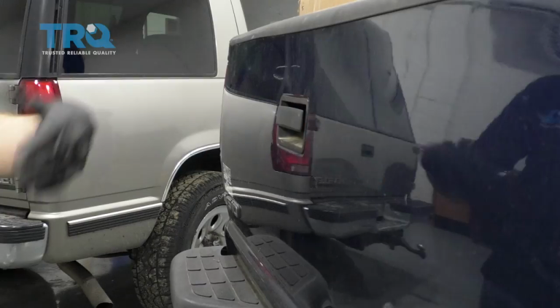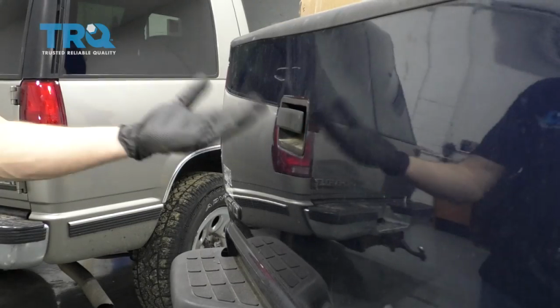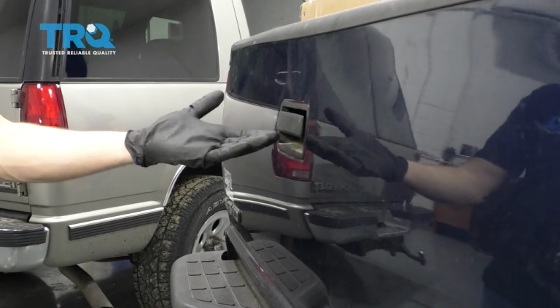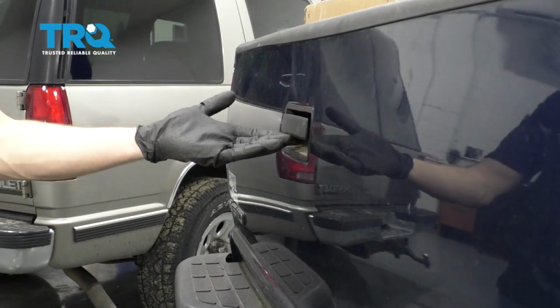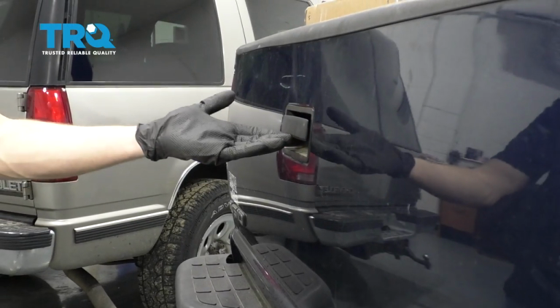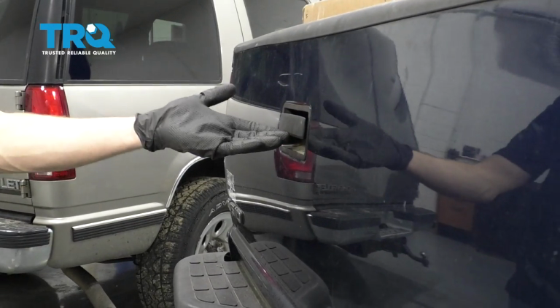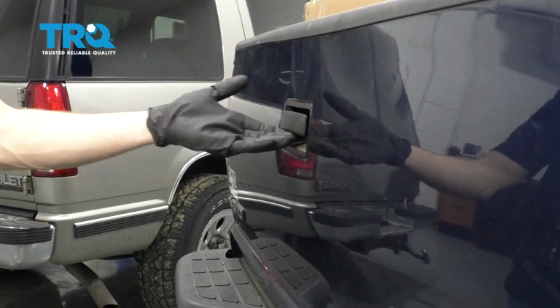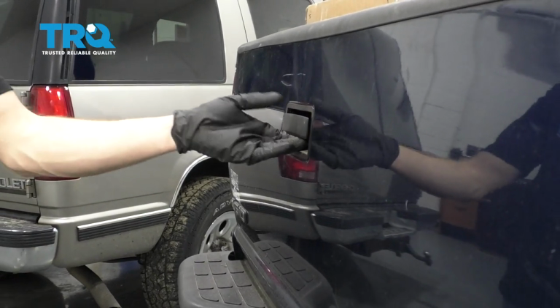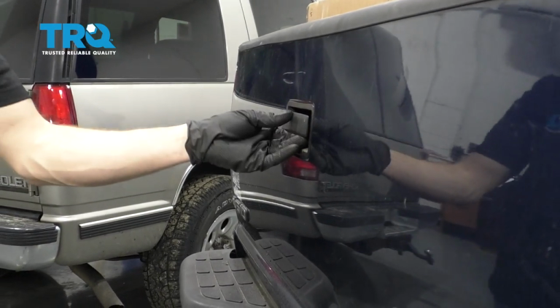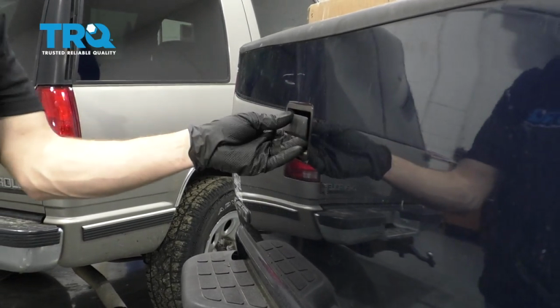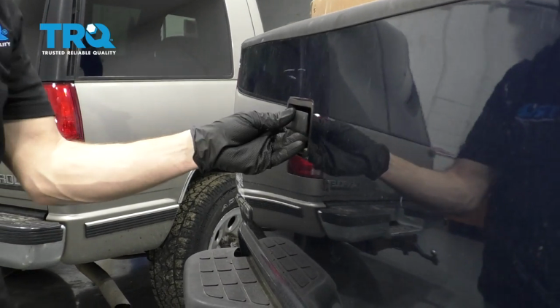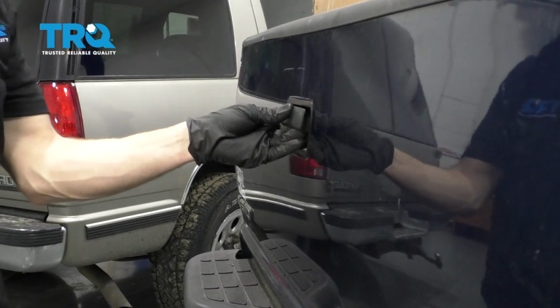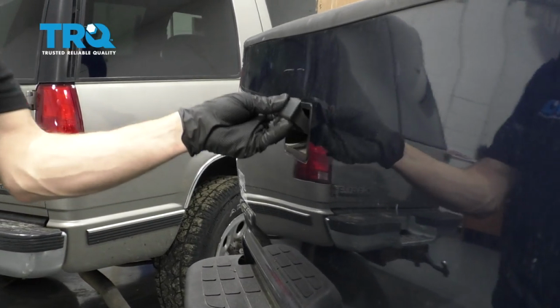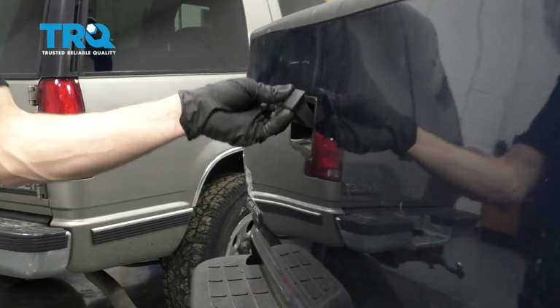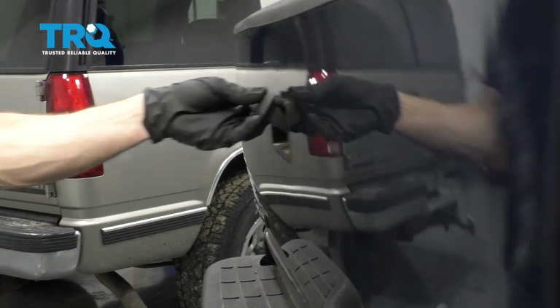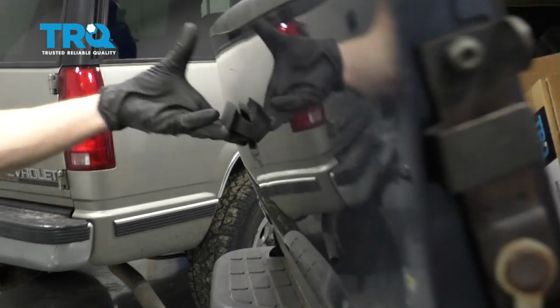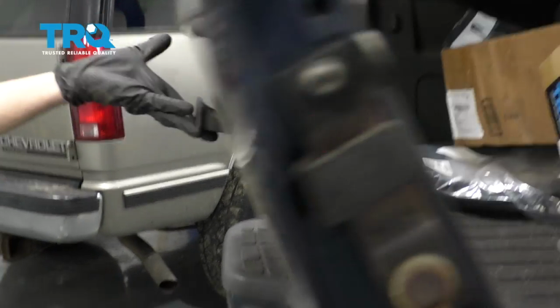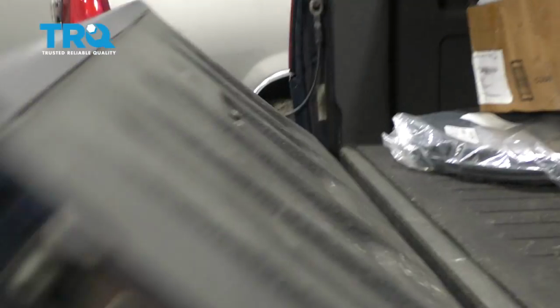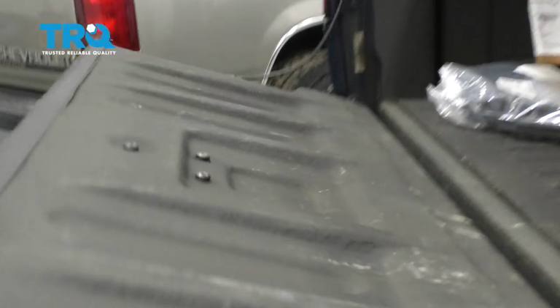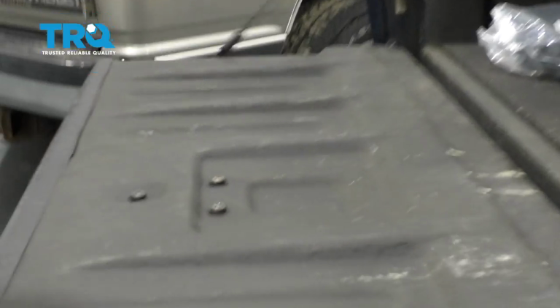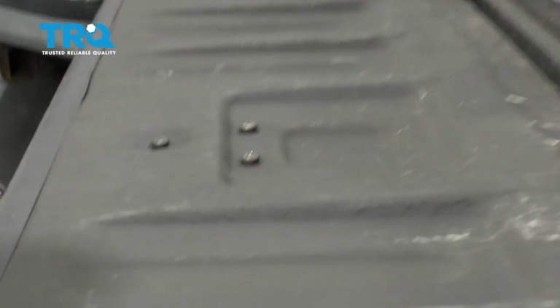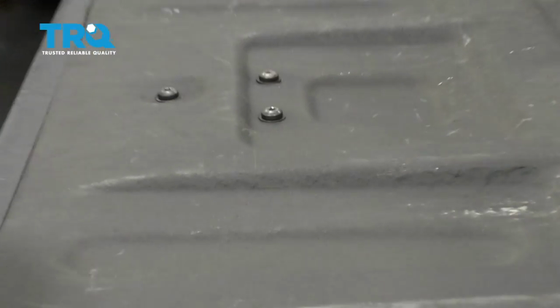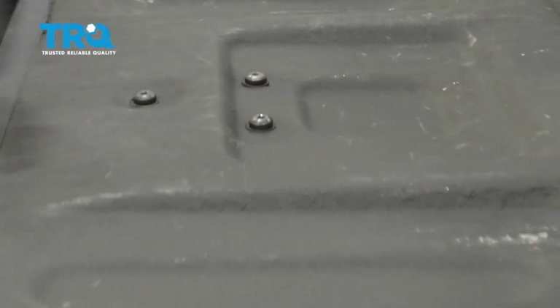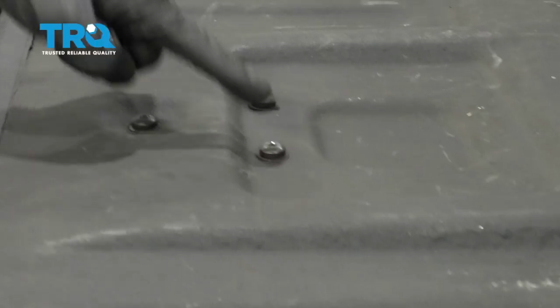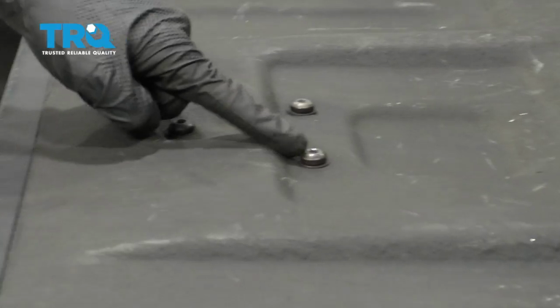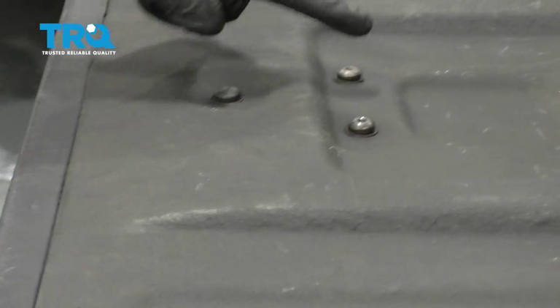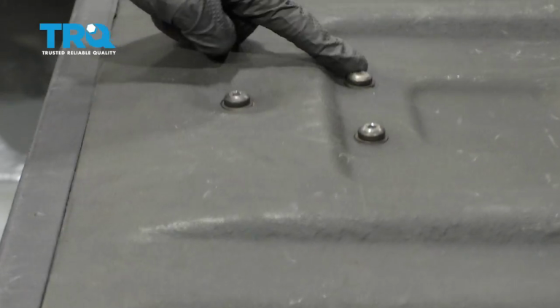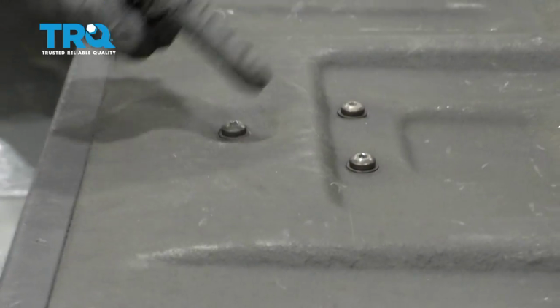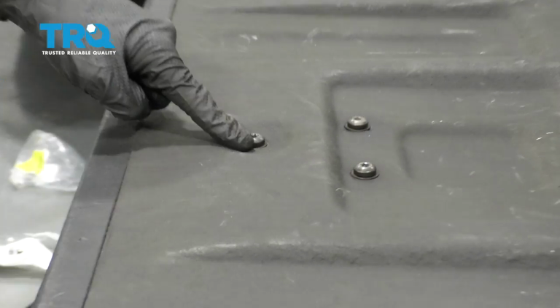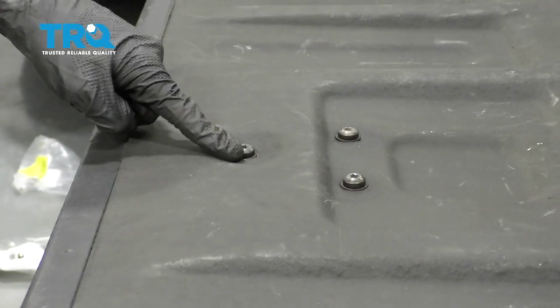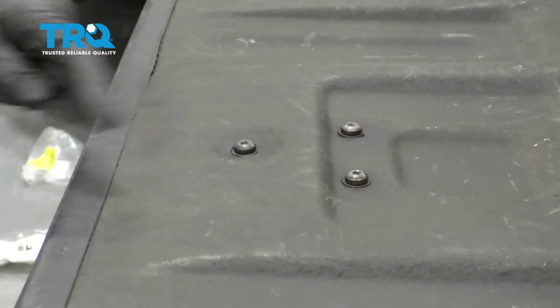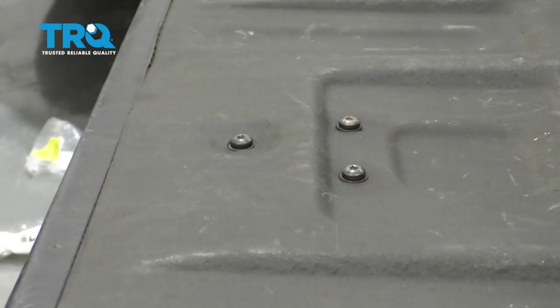One of the first things we have to do is open up our tailgate. Then we're gonna remove our three mounting bolts.